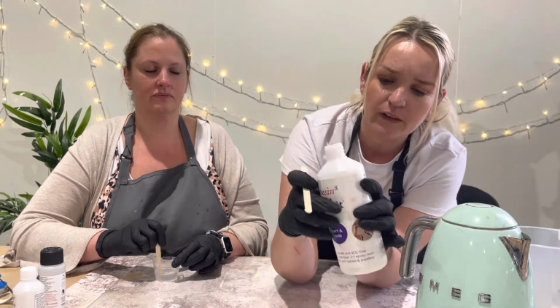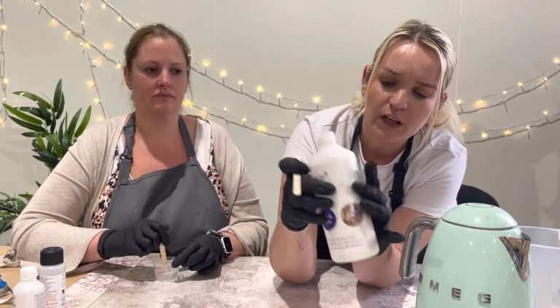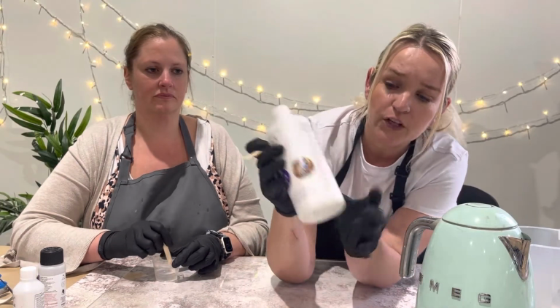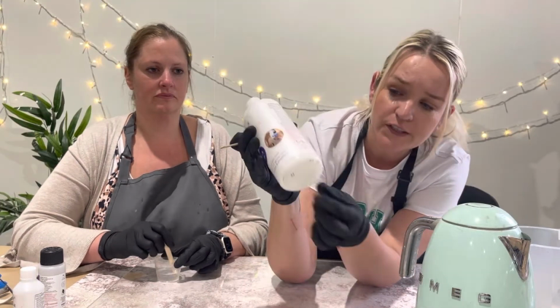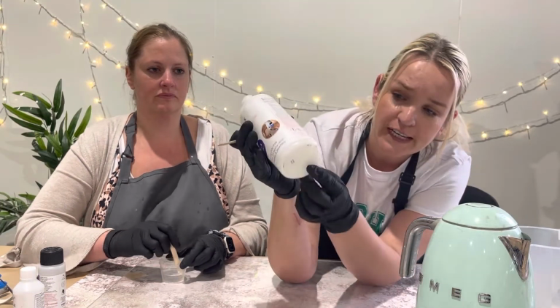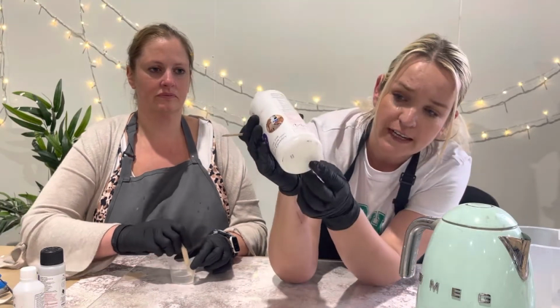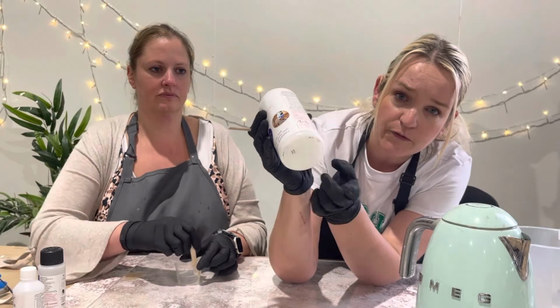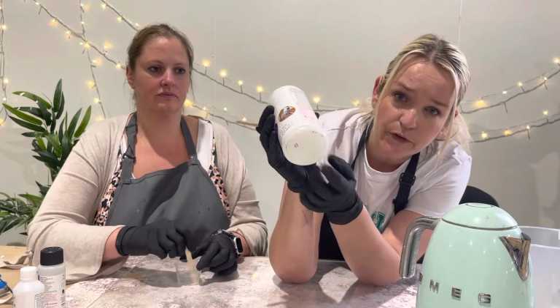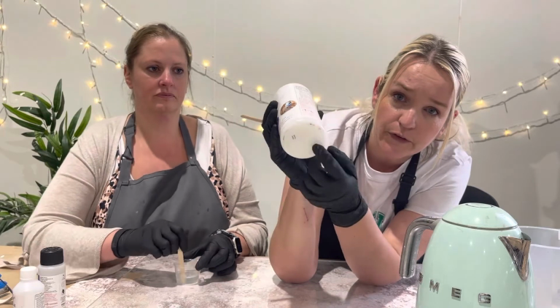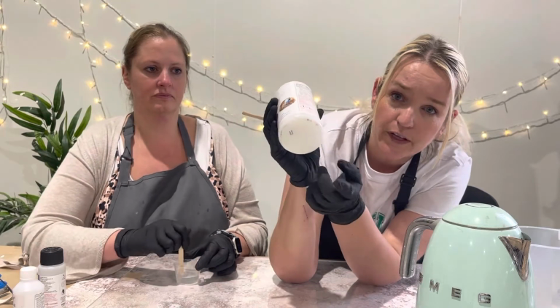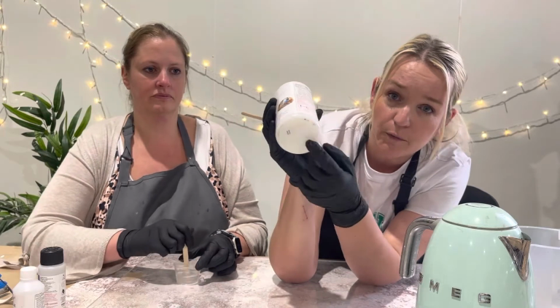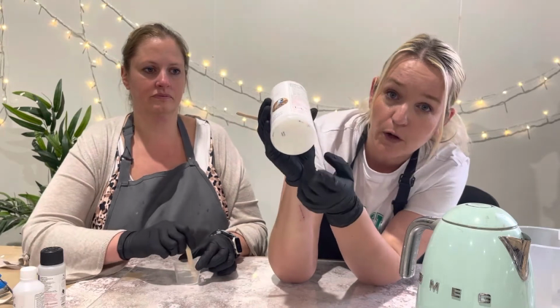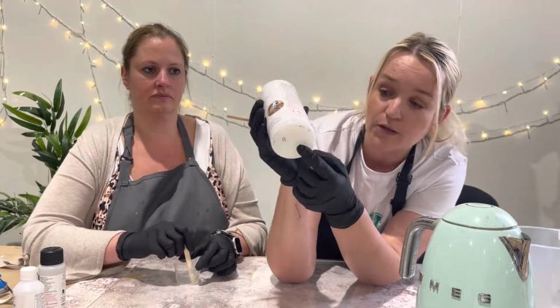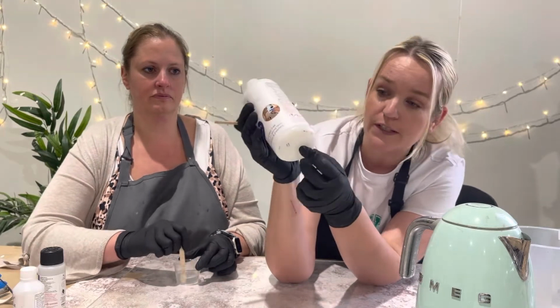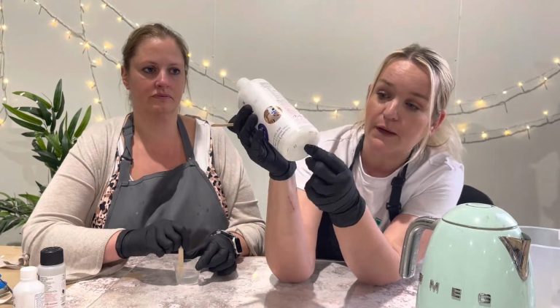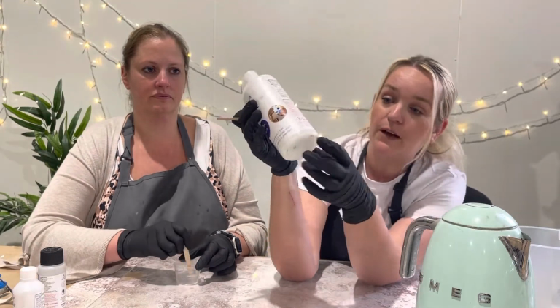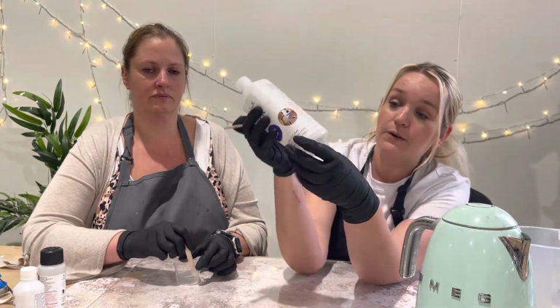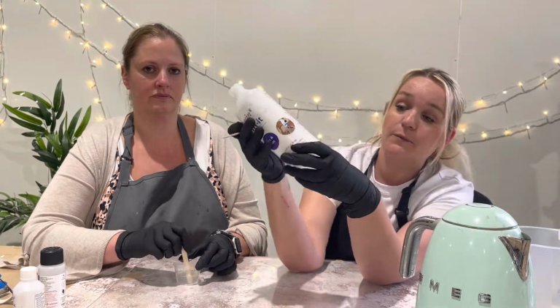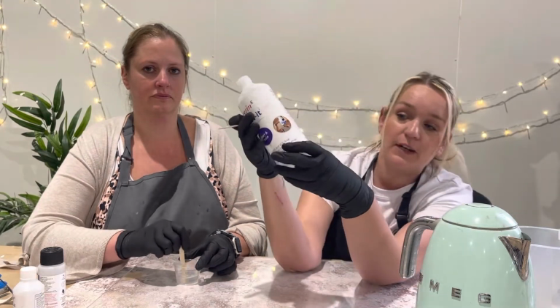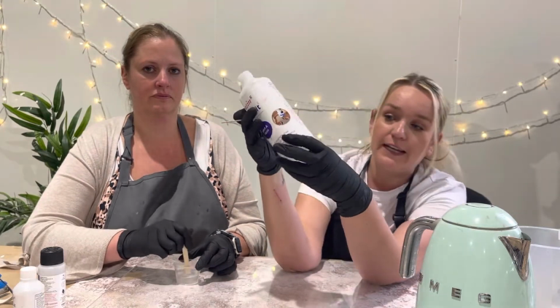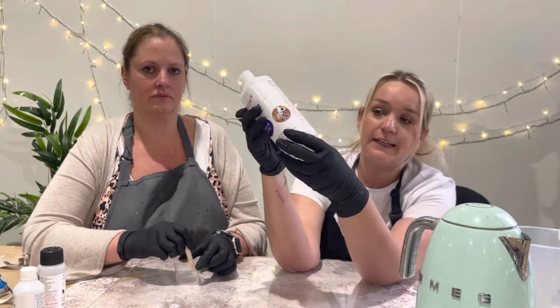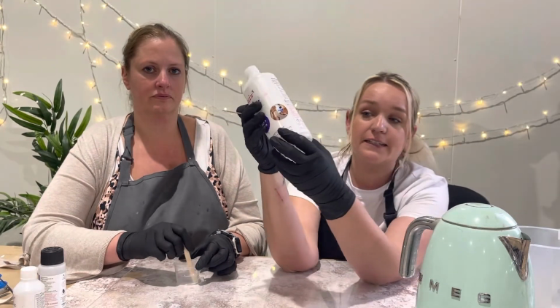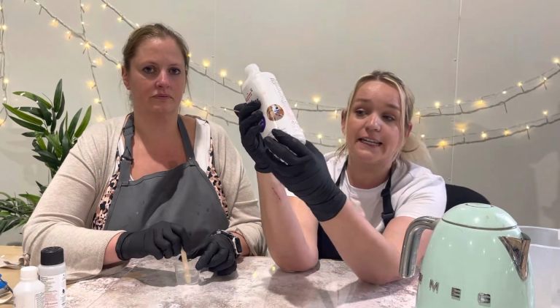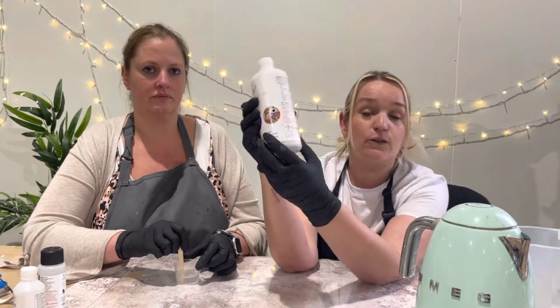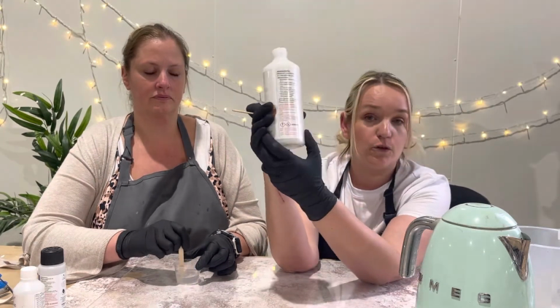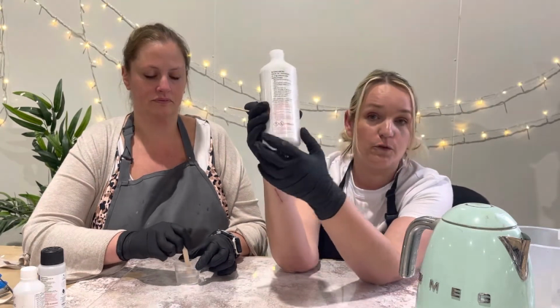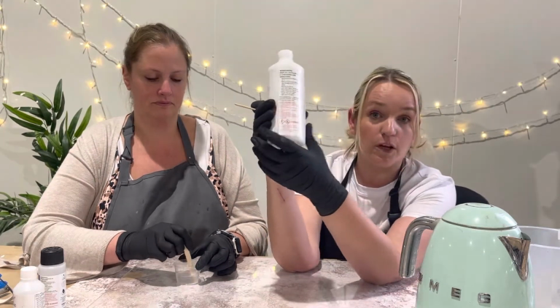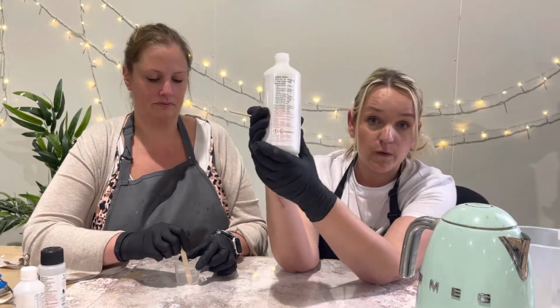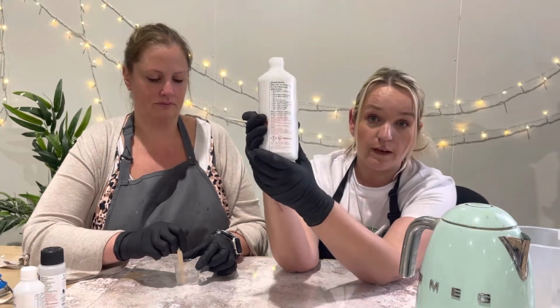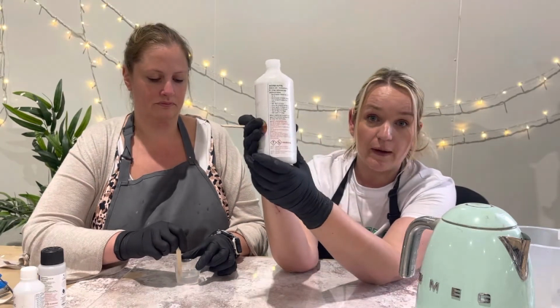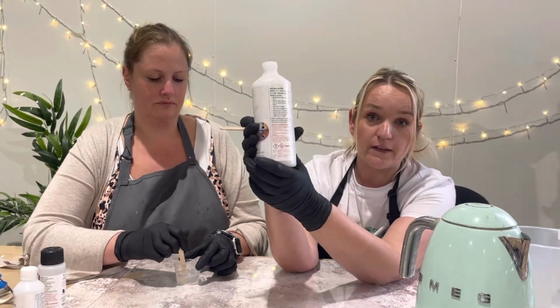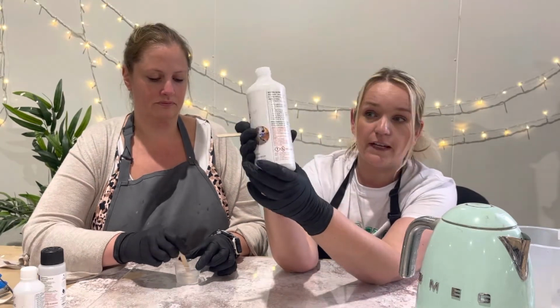You'll see it through the pot as well. Completely normal, don't worry about it.